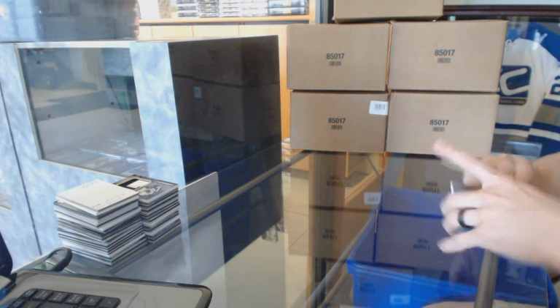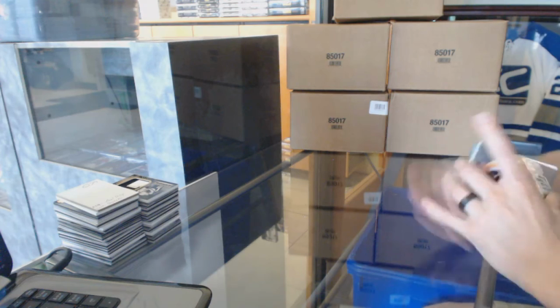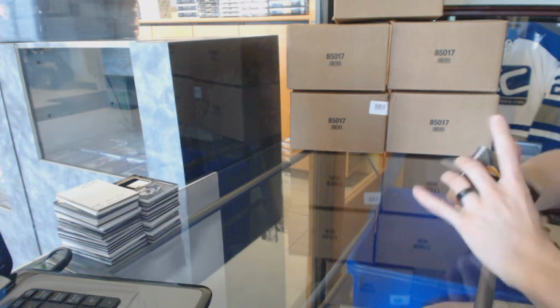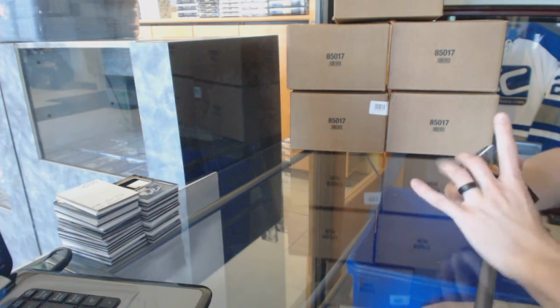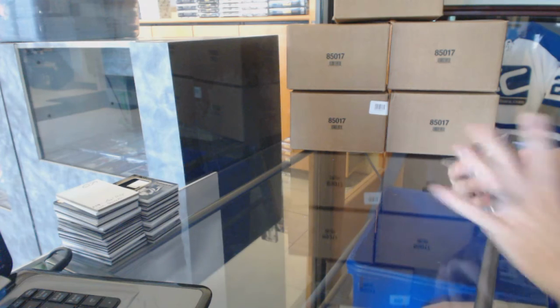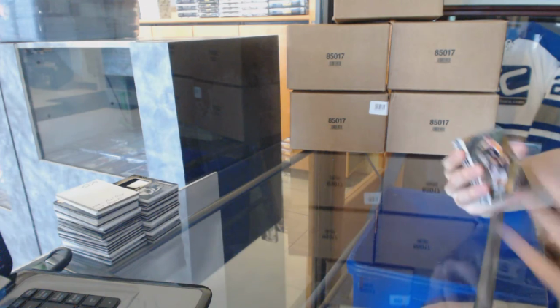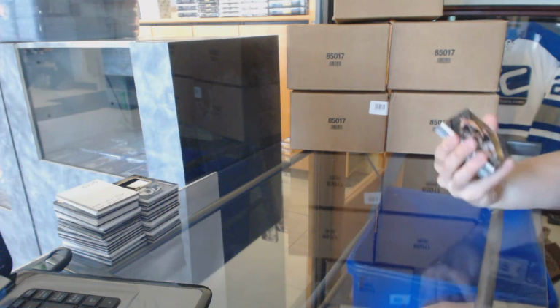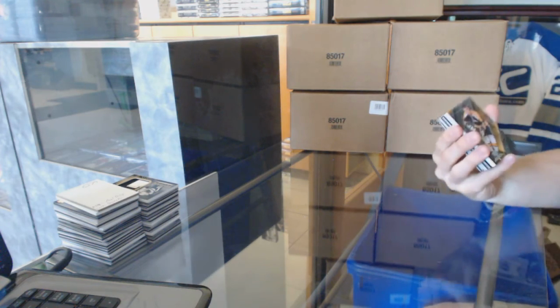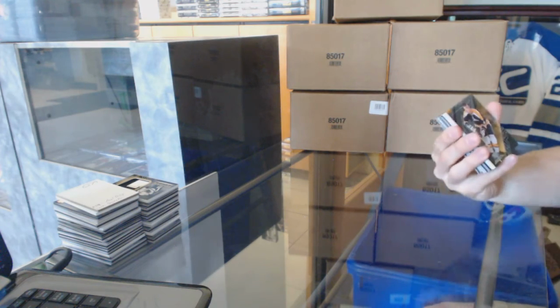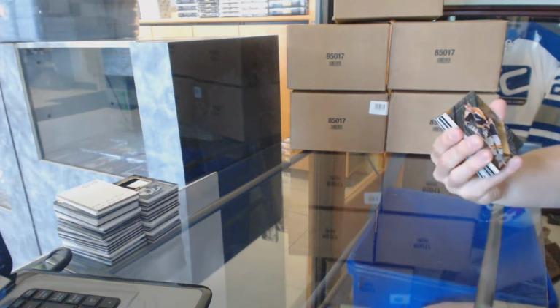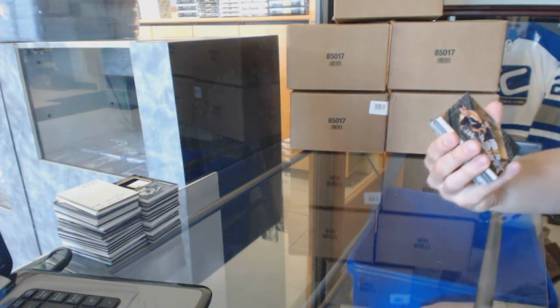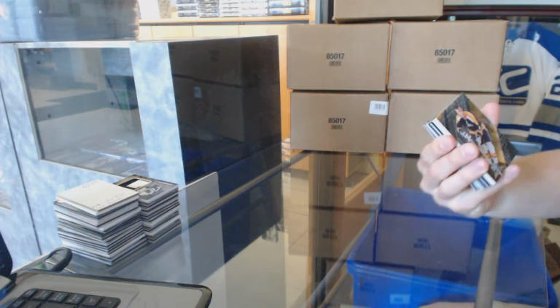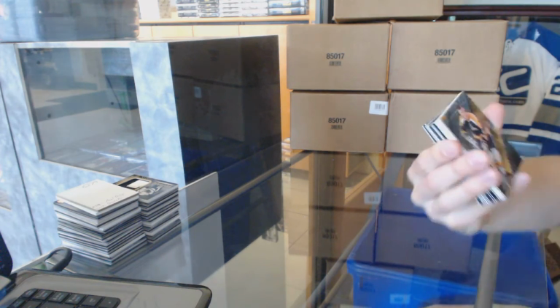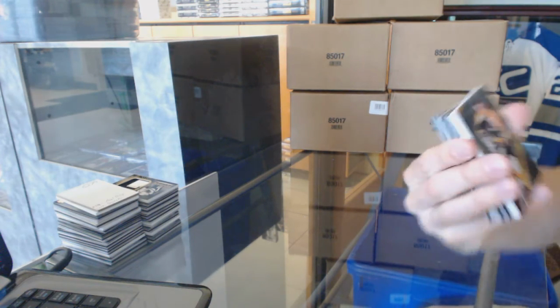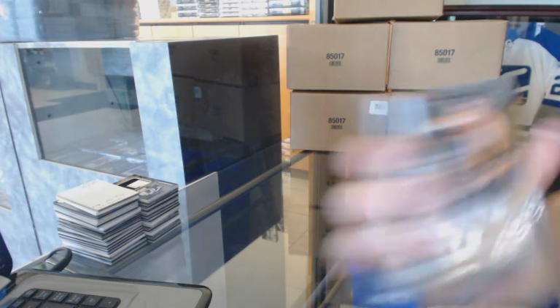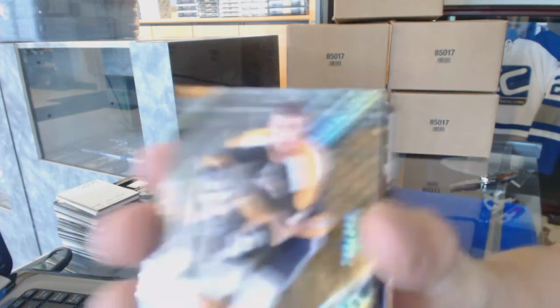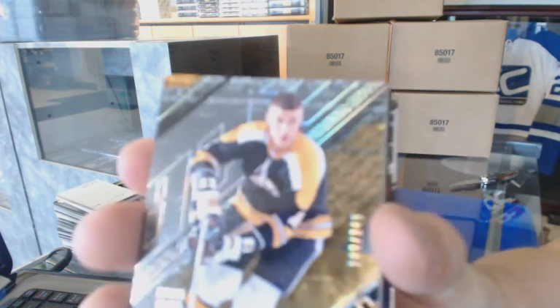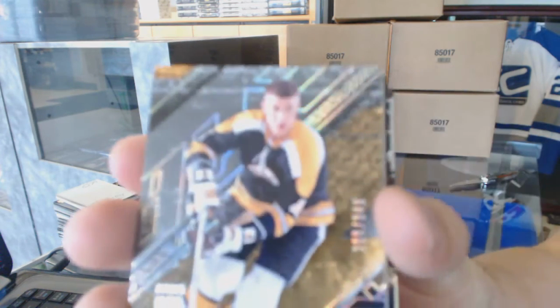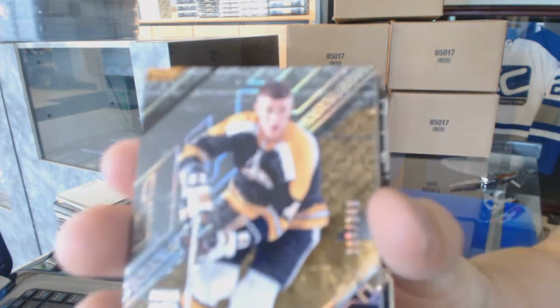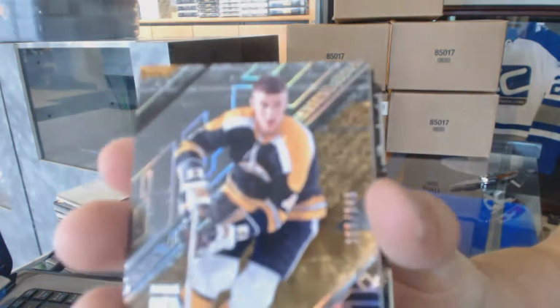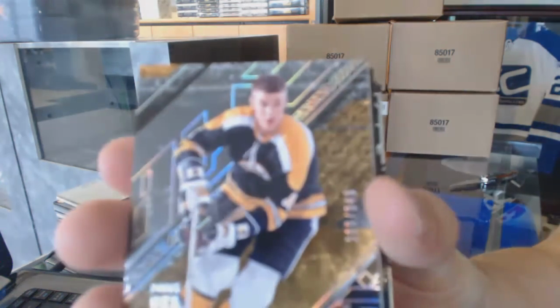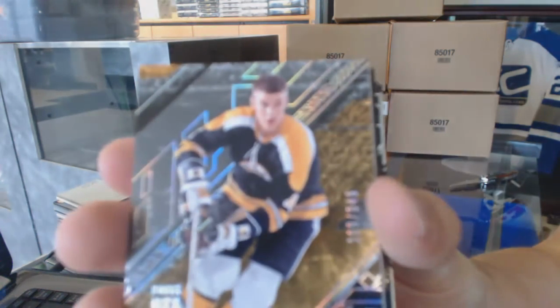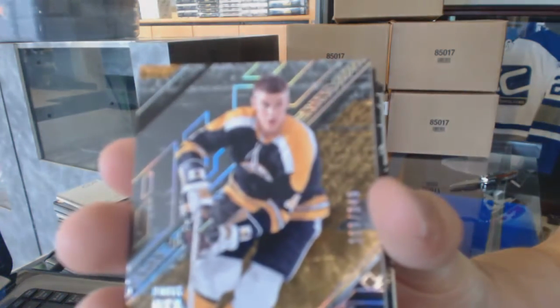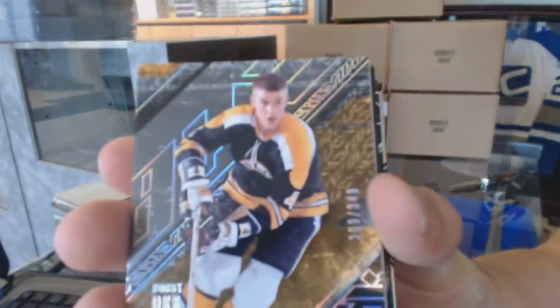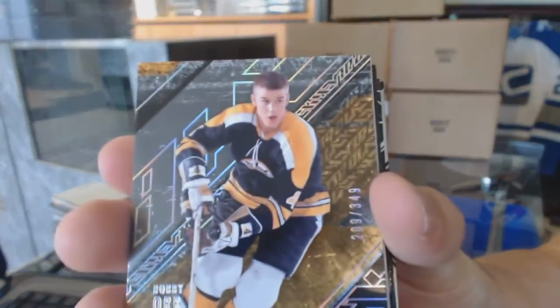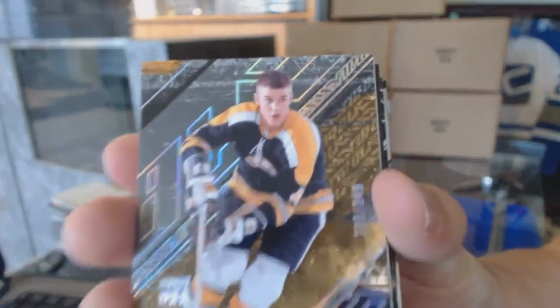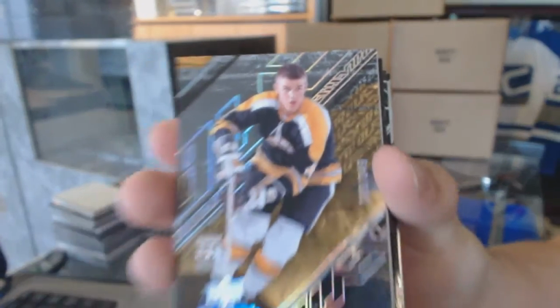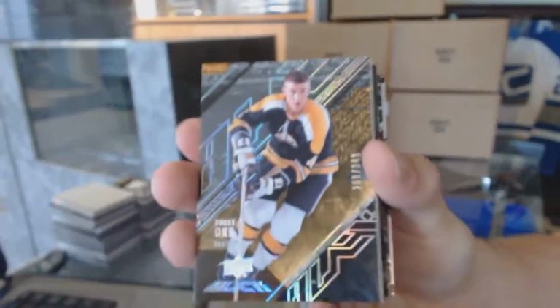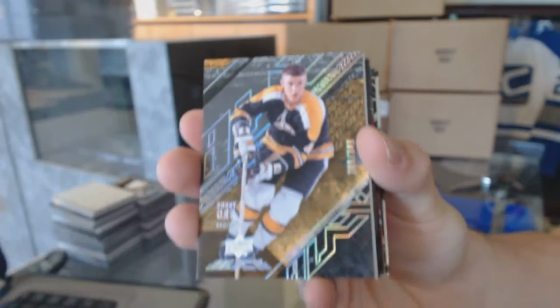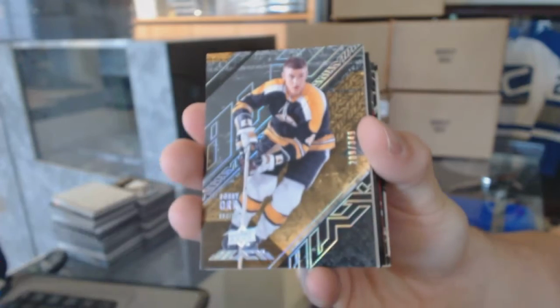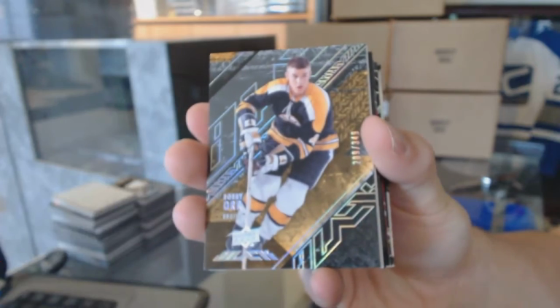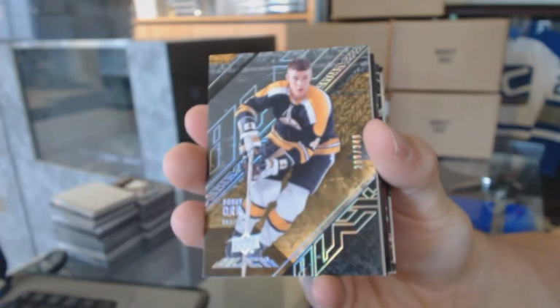All right, we start with a base card number to 349, Bobby Orr.